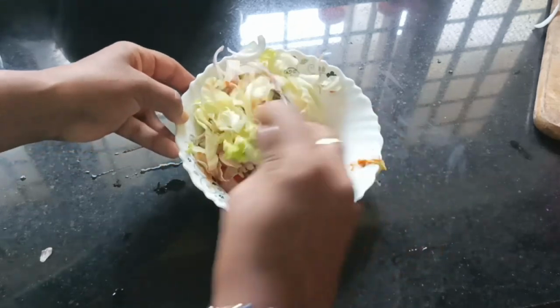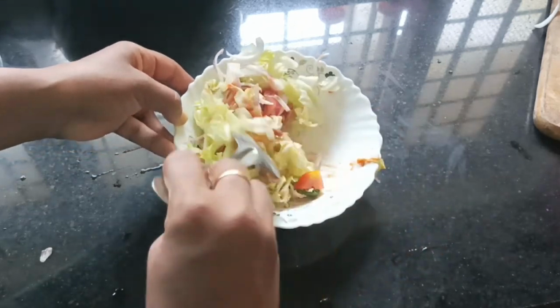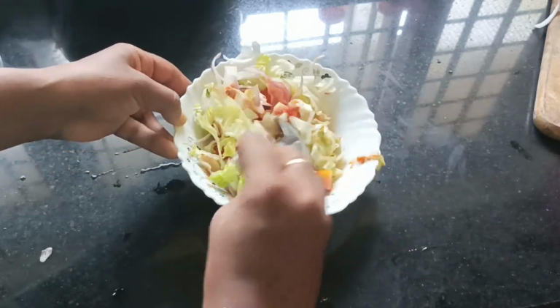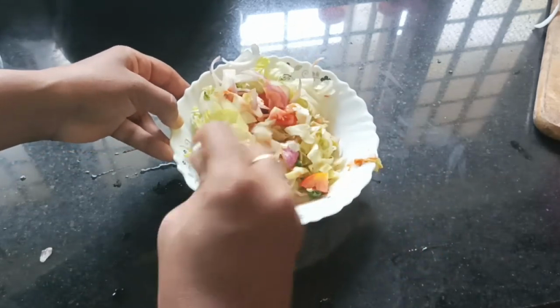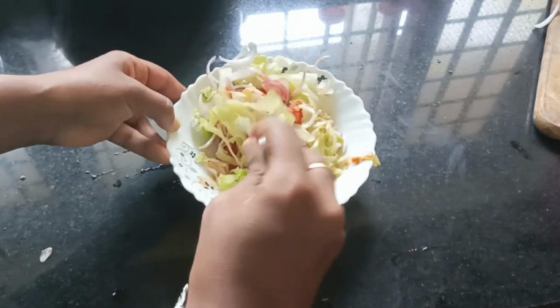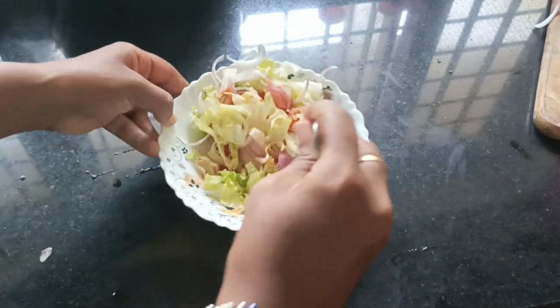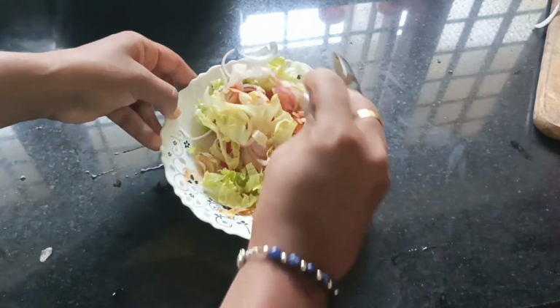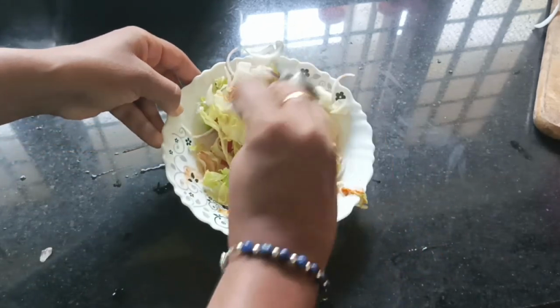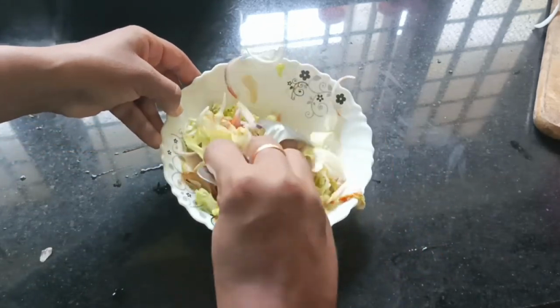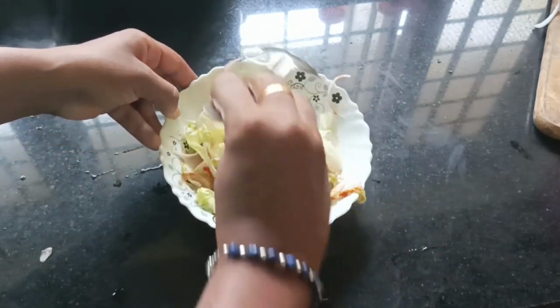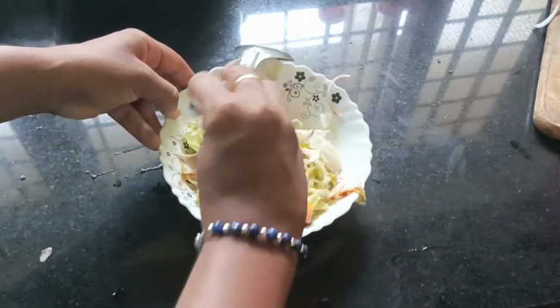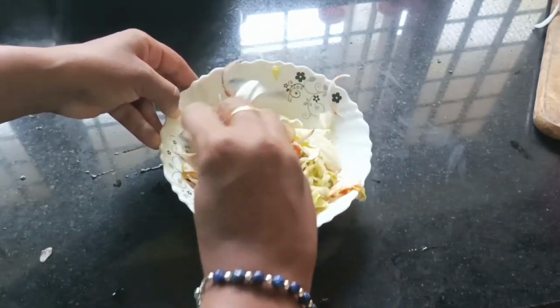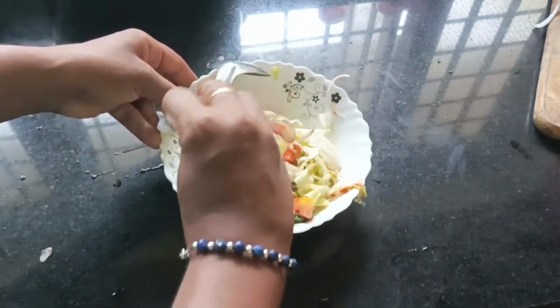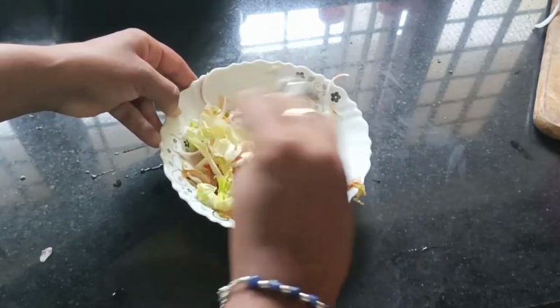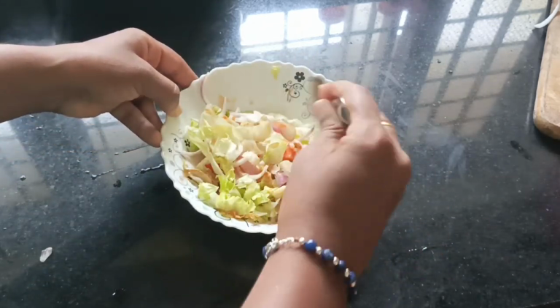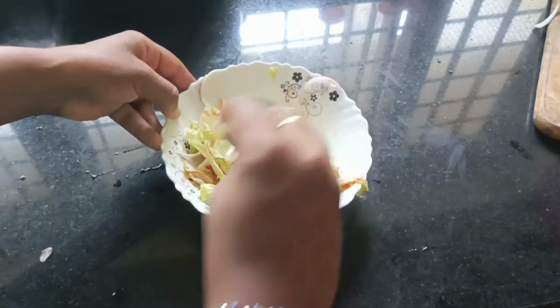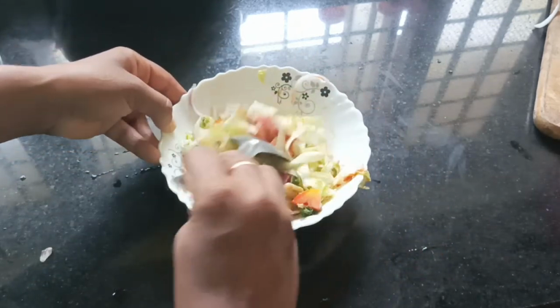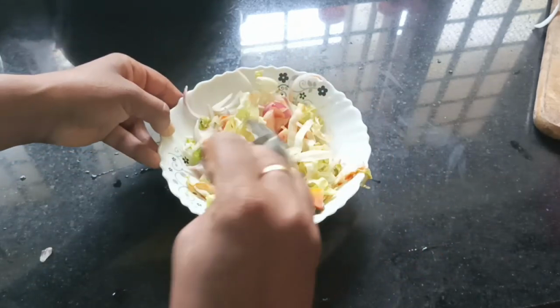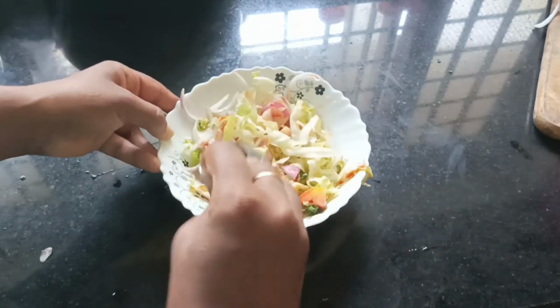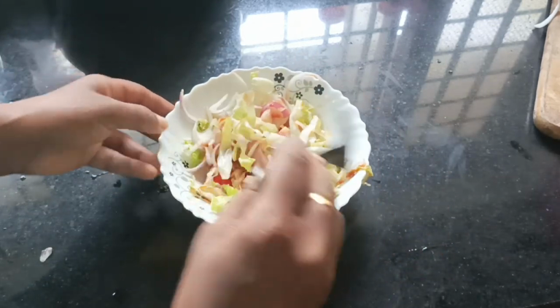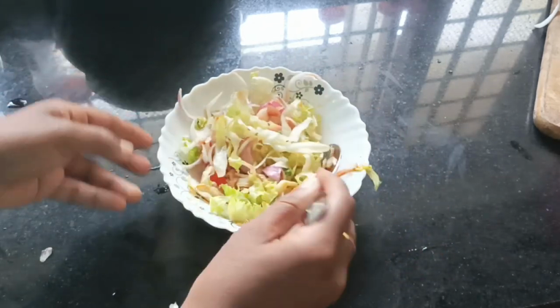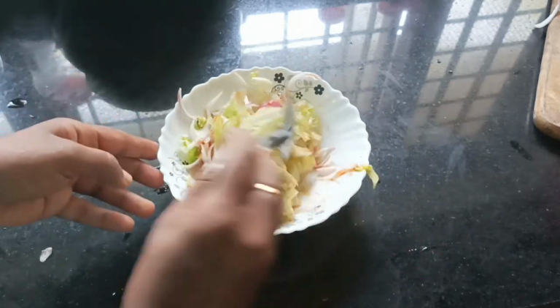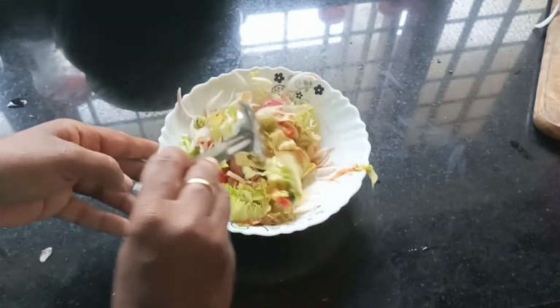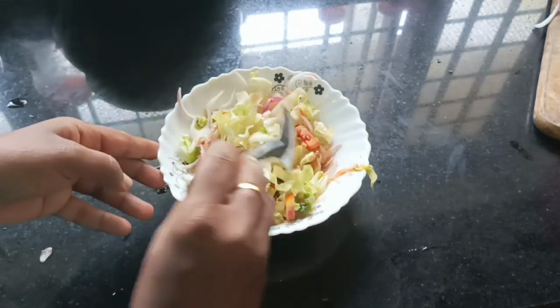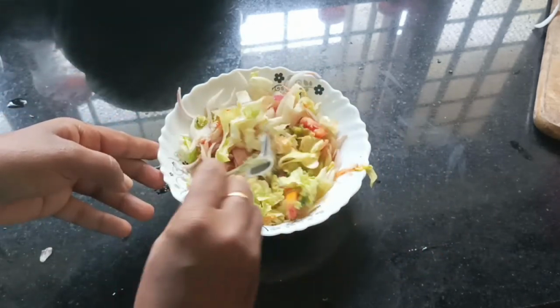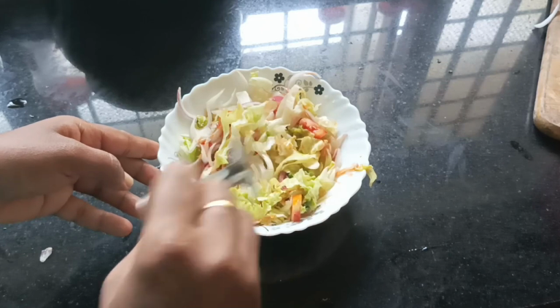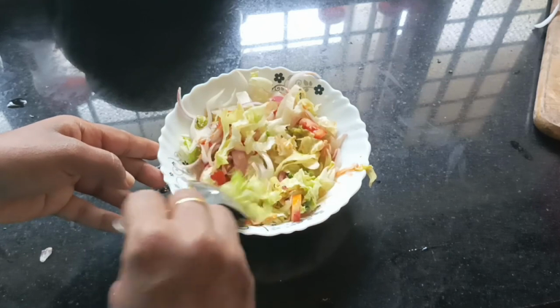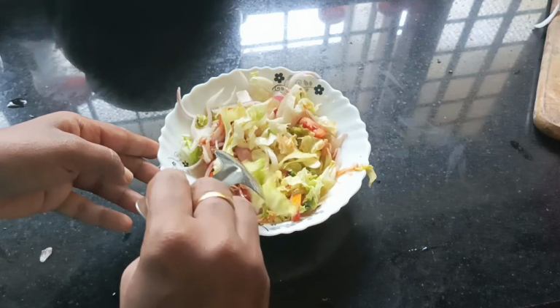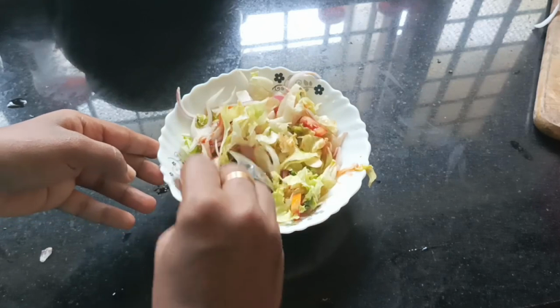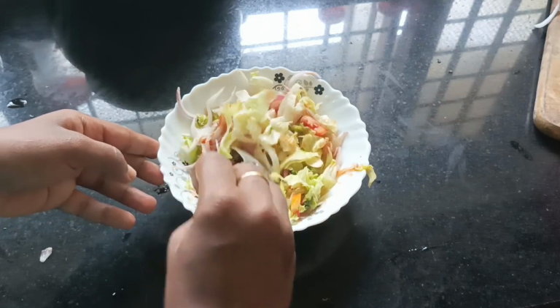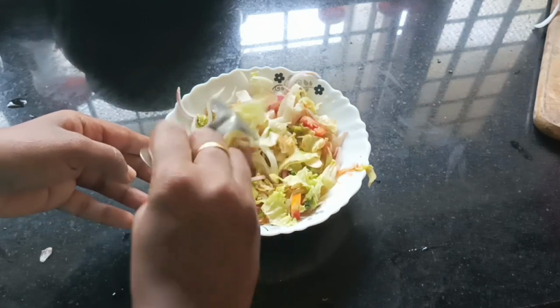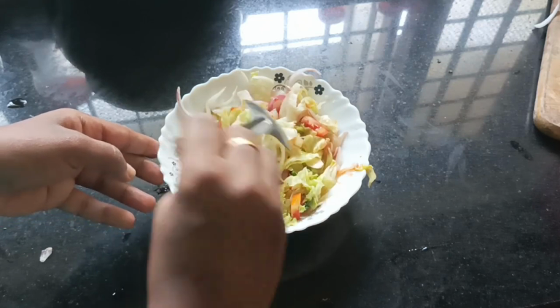I will add the chapati and a little bit of a side dish.